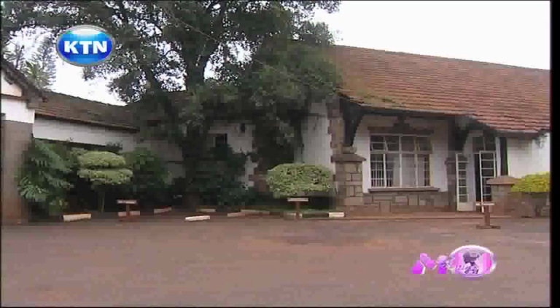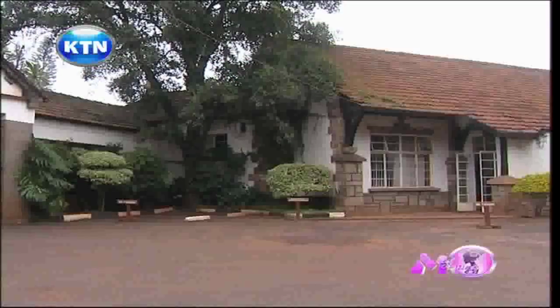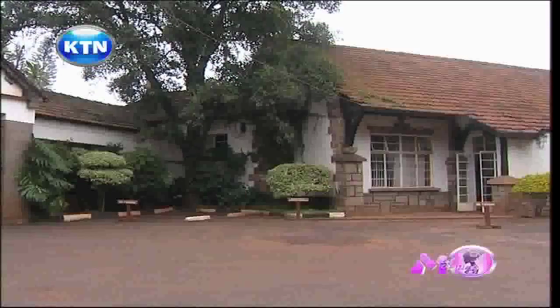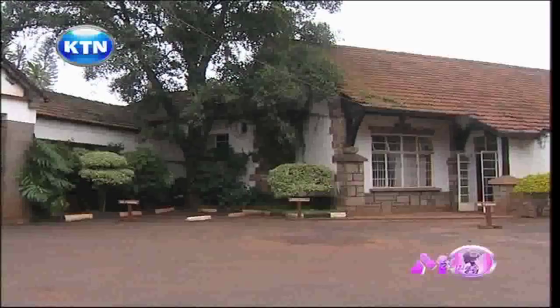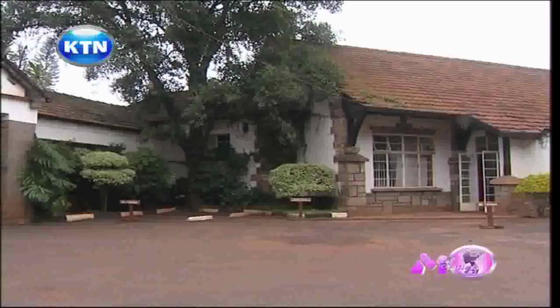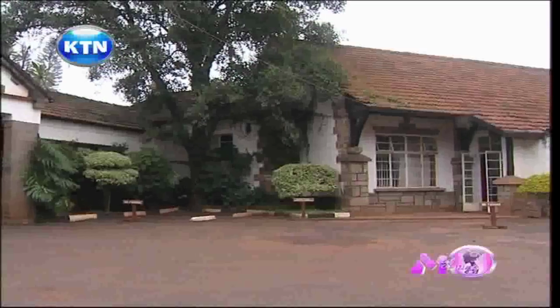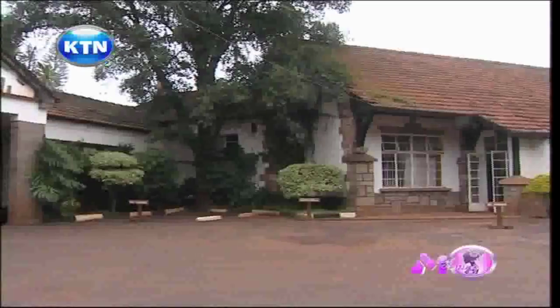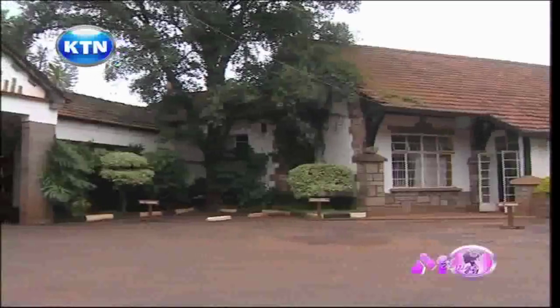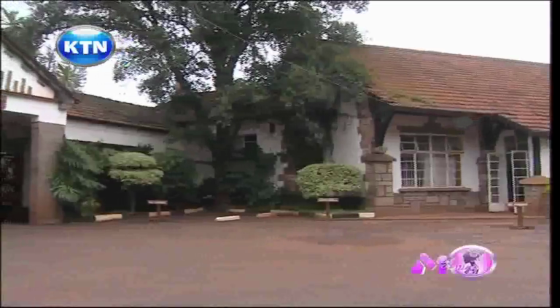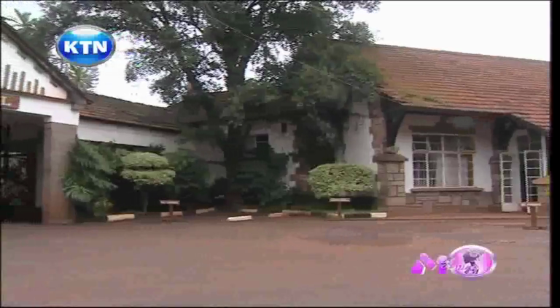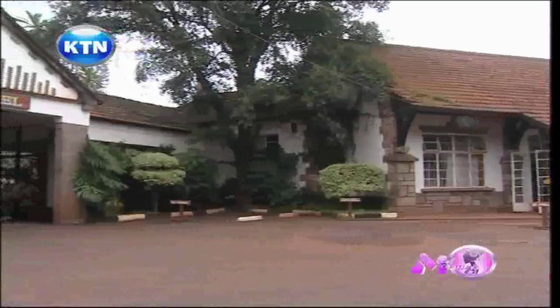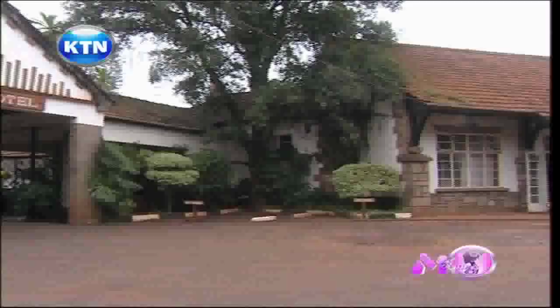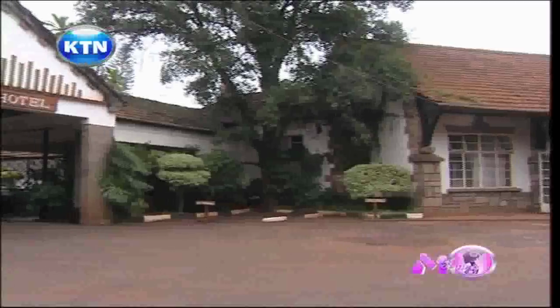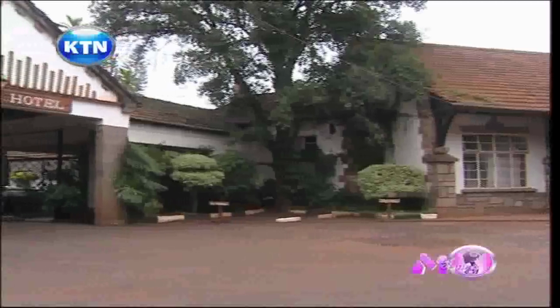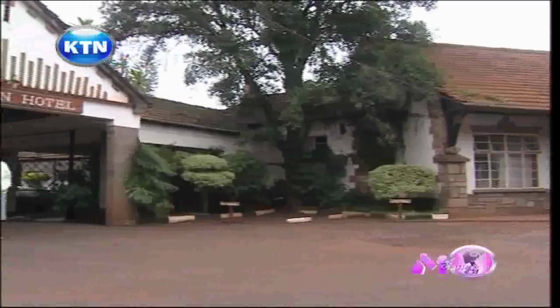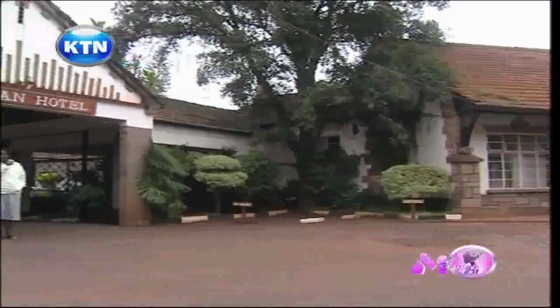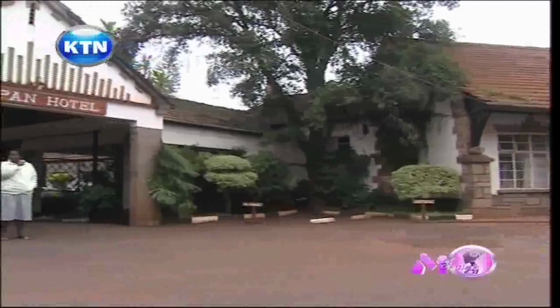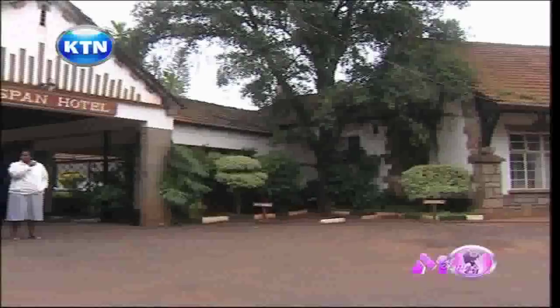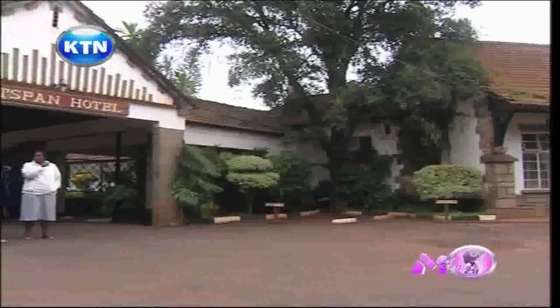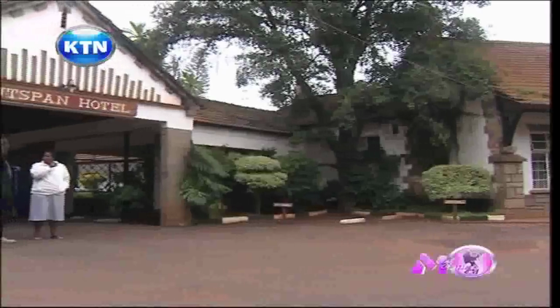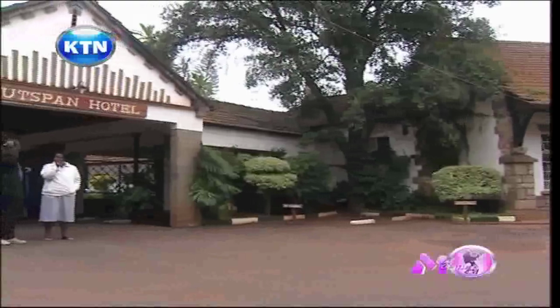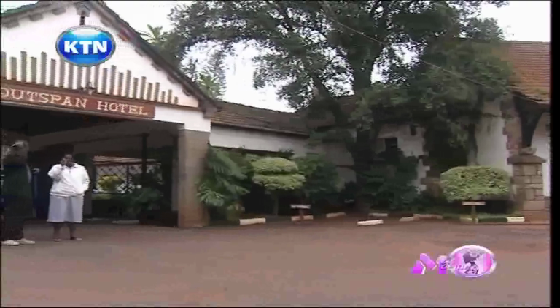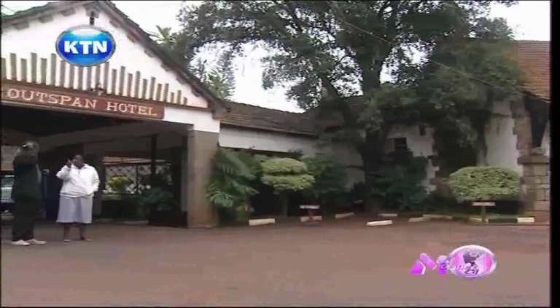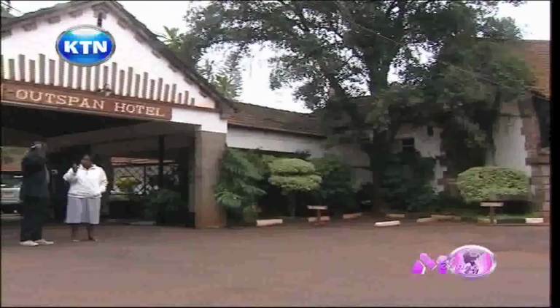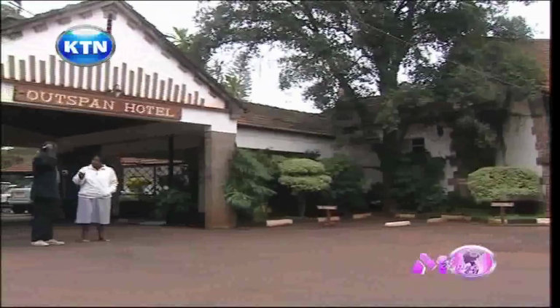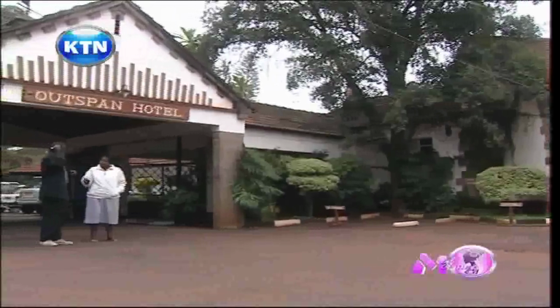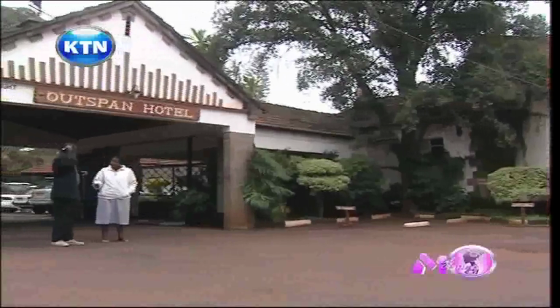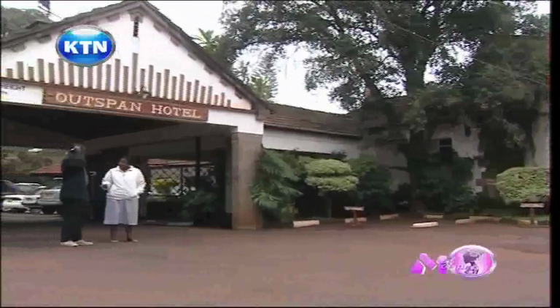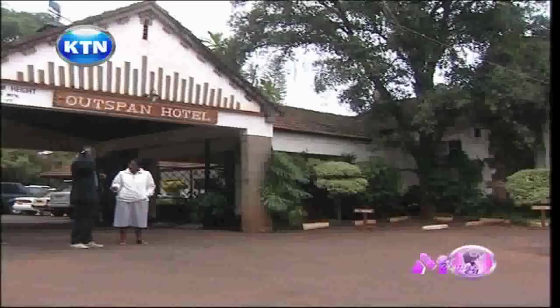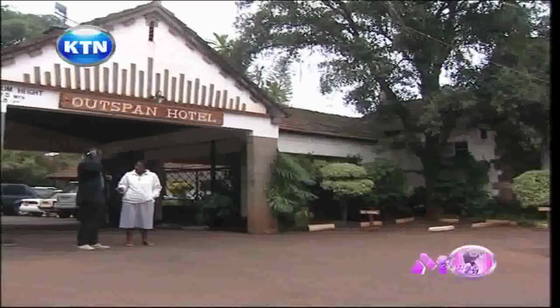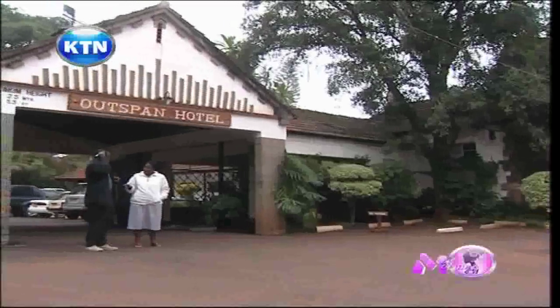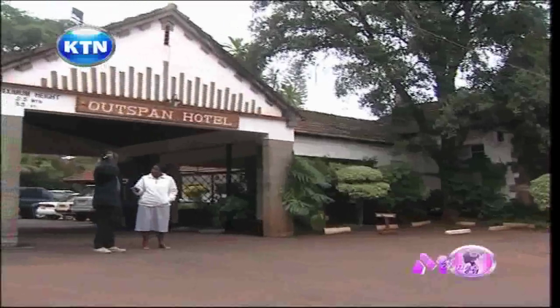The Outspan Hotel is a fully loaded package of business, leisure, and adventure.